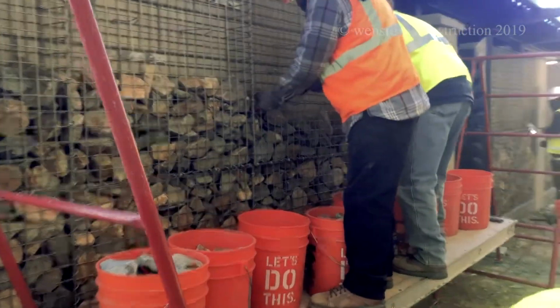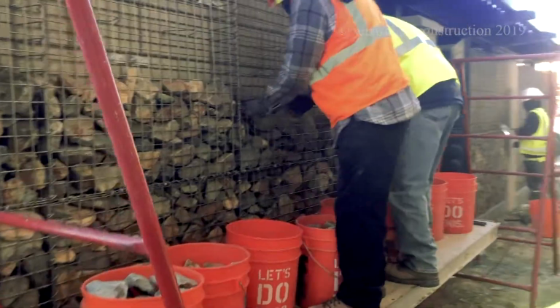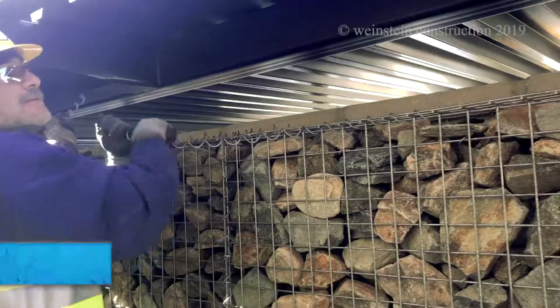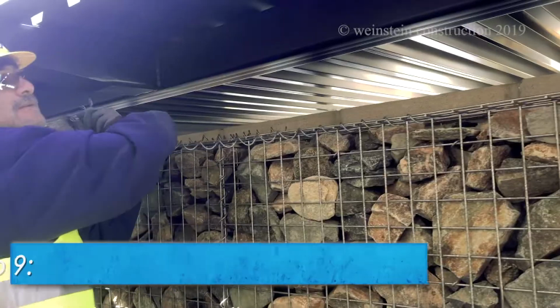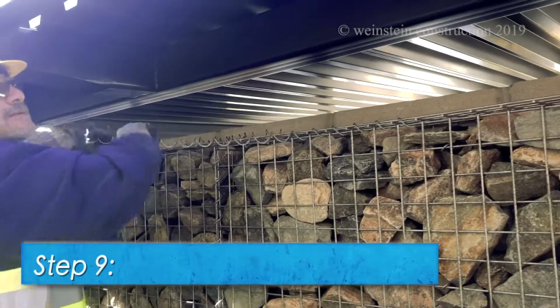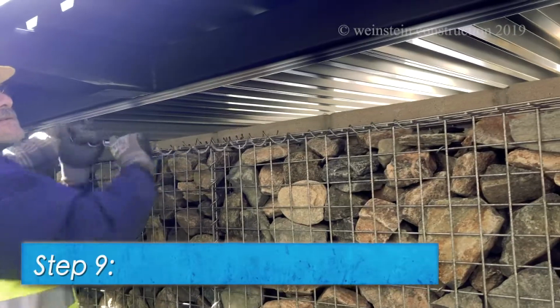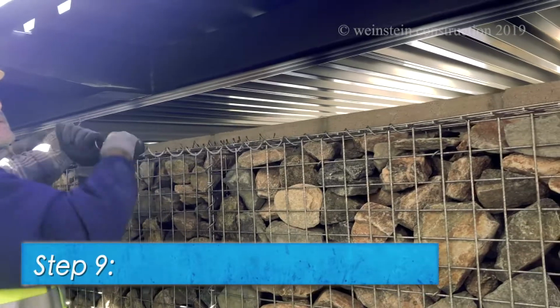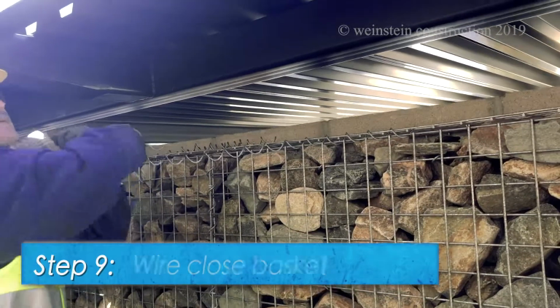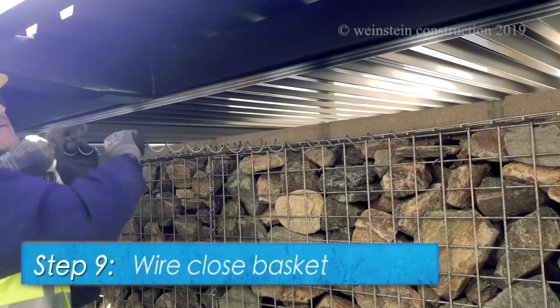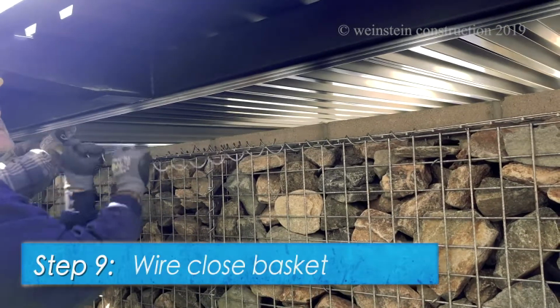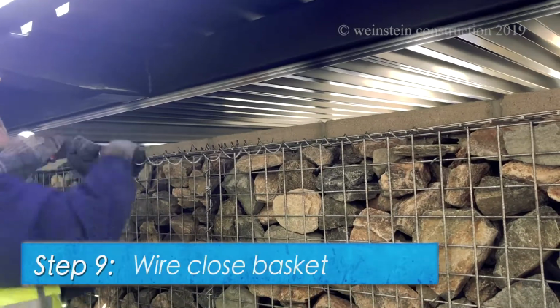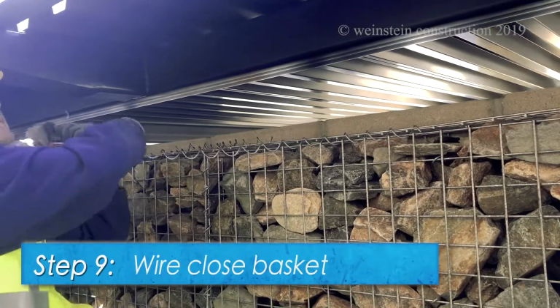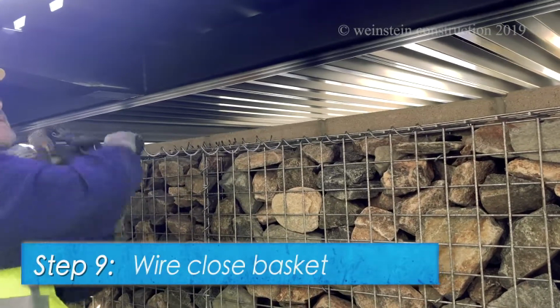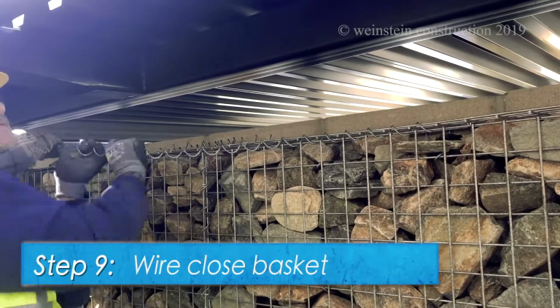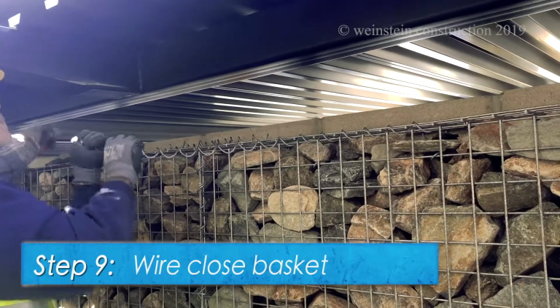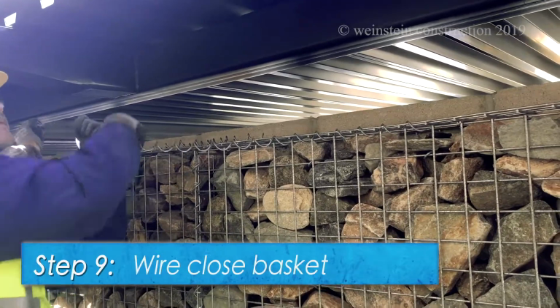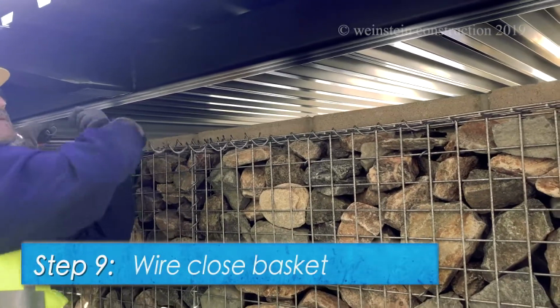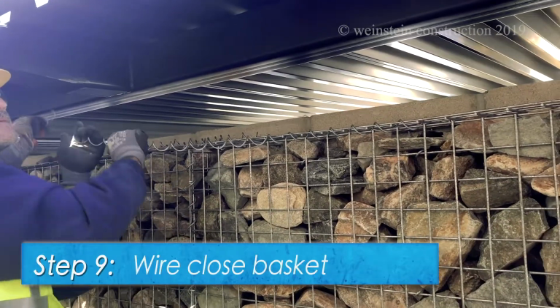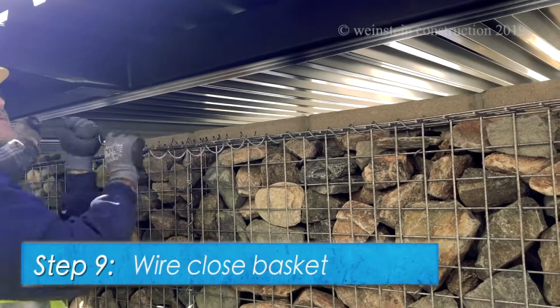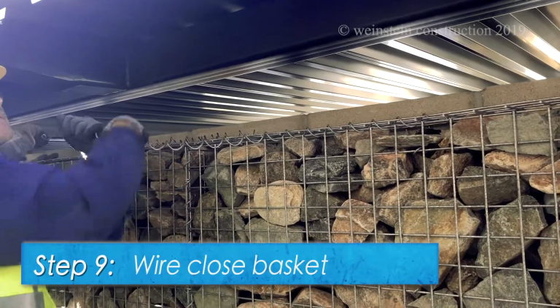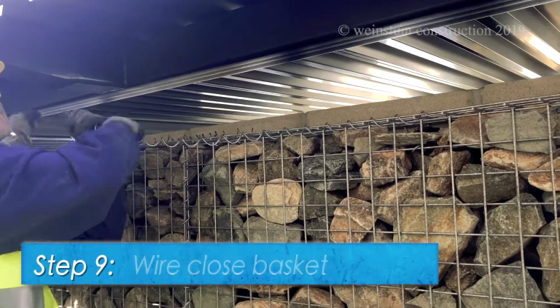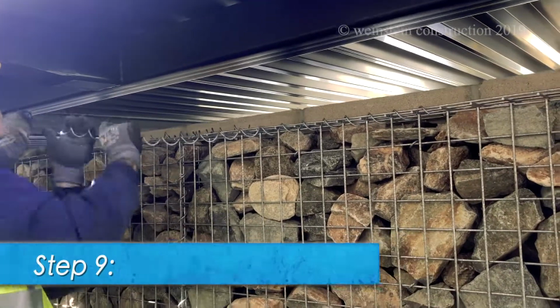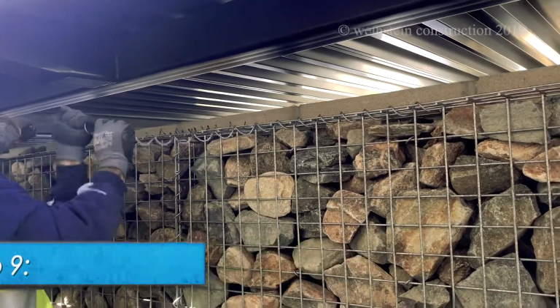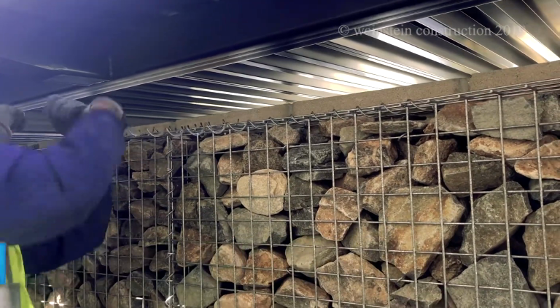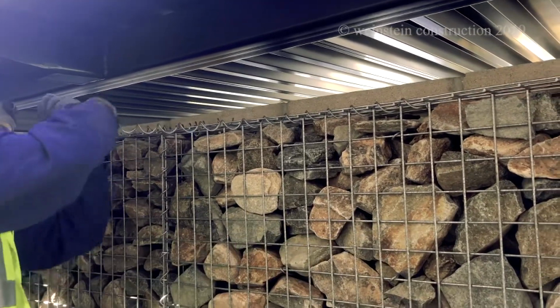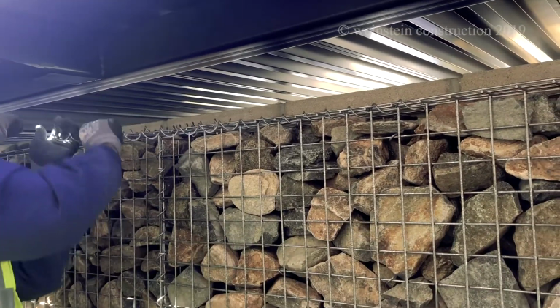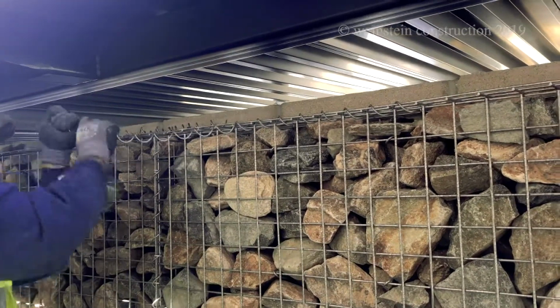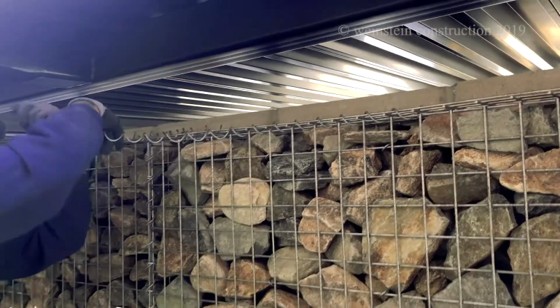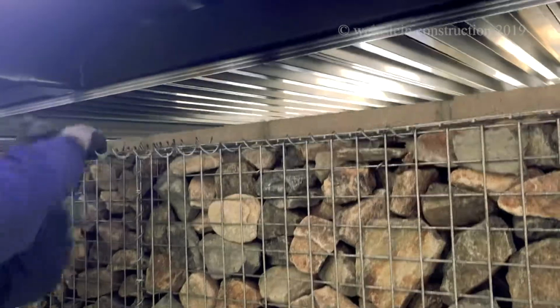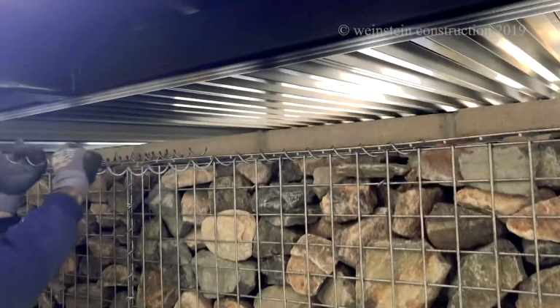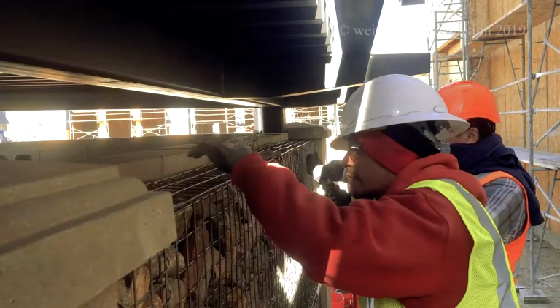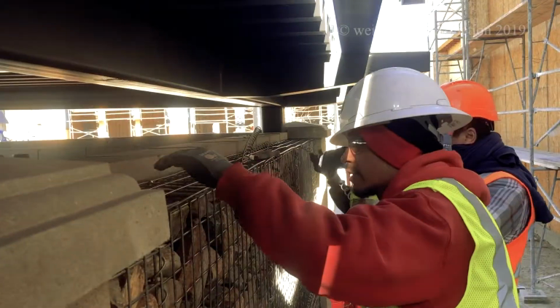Step 9. The lid of the basket is now being sealed with a heavy-duty spiral wire.